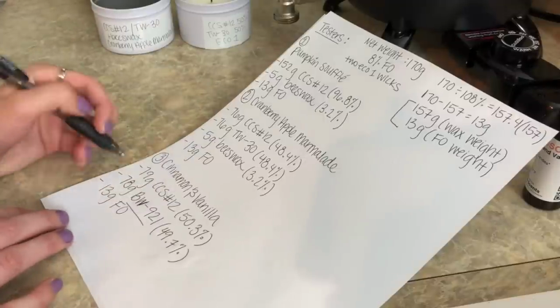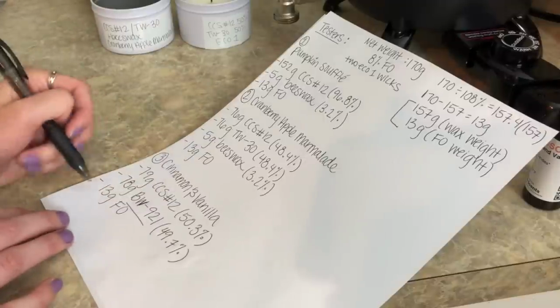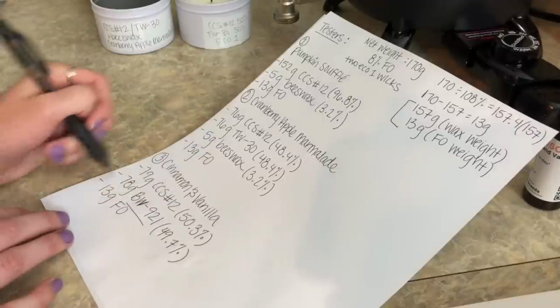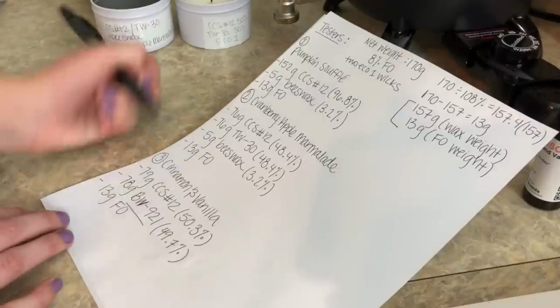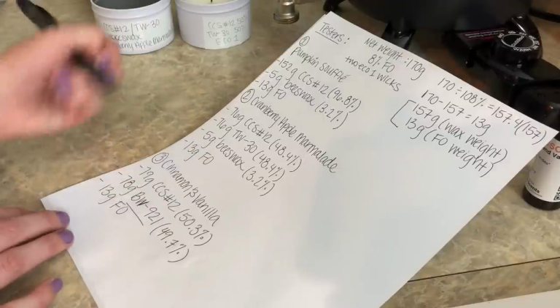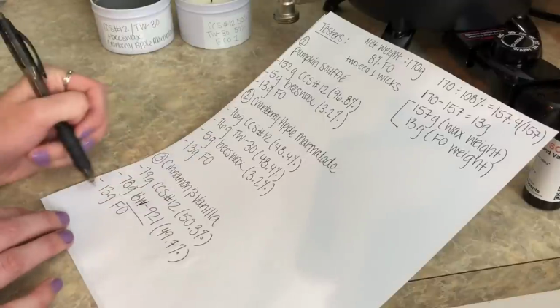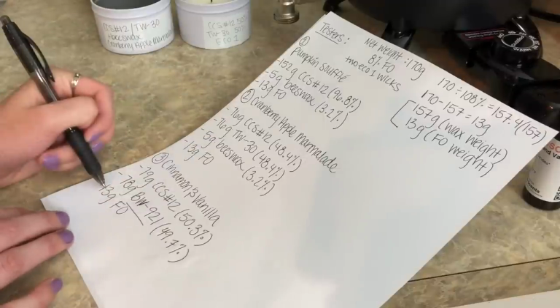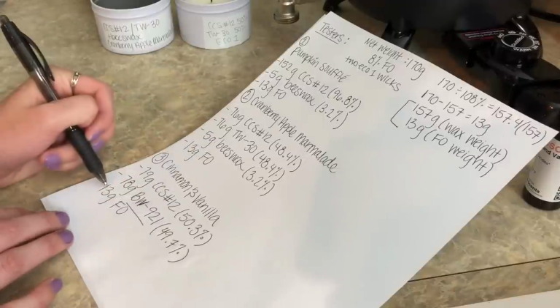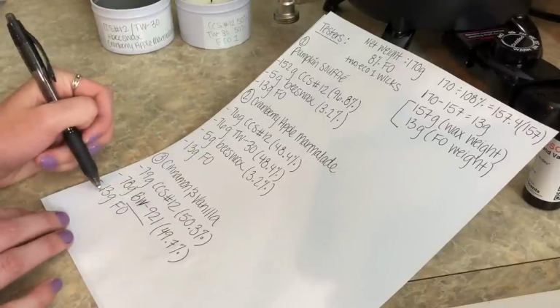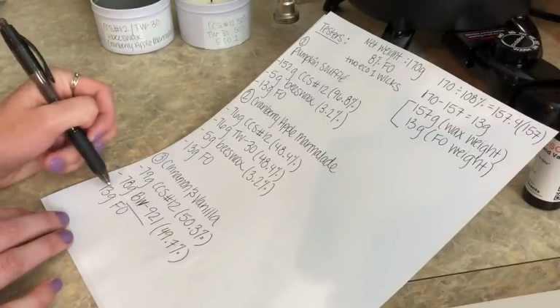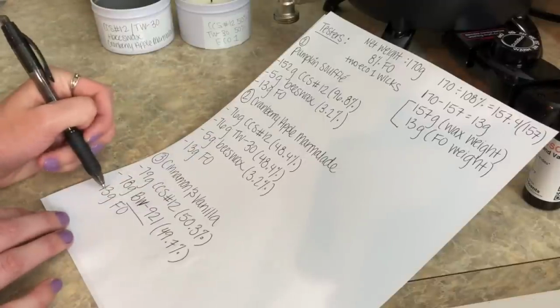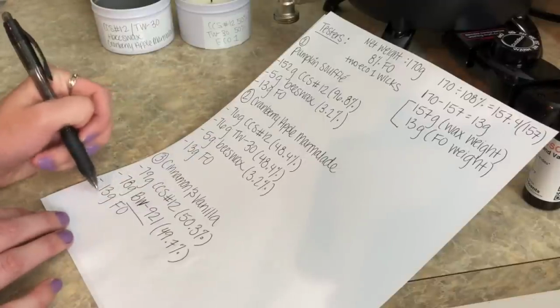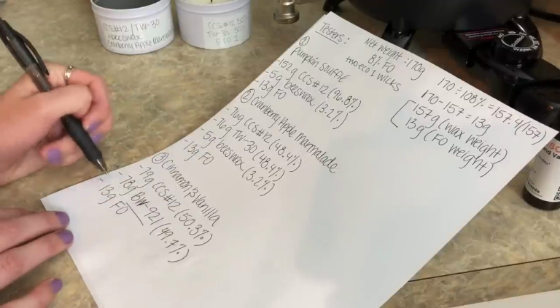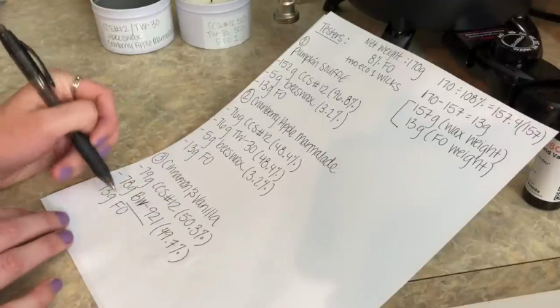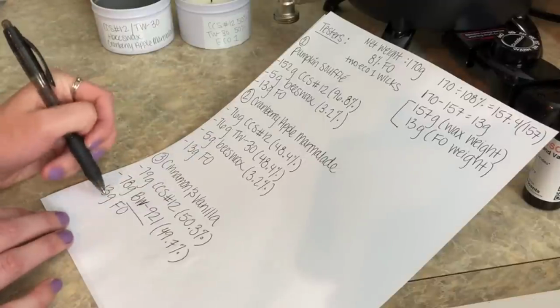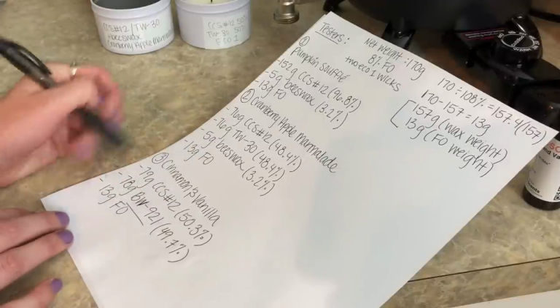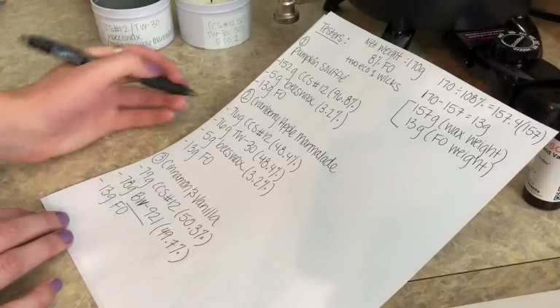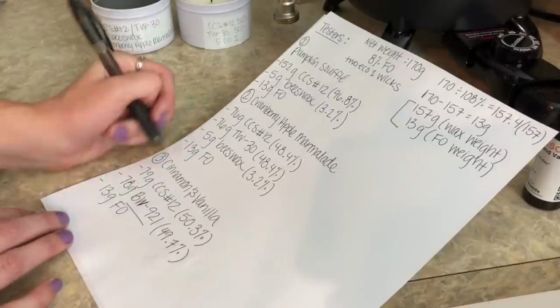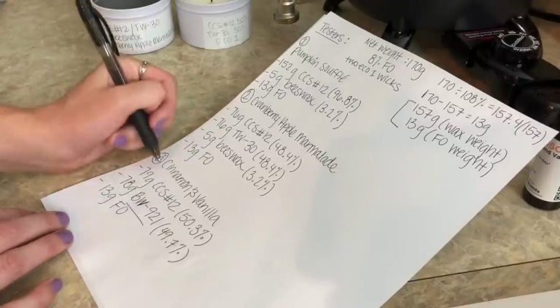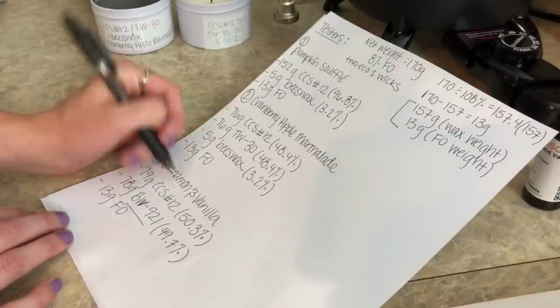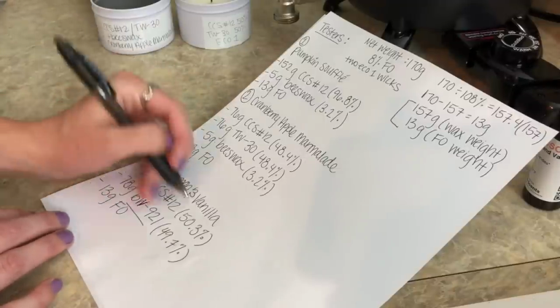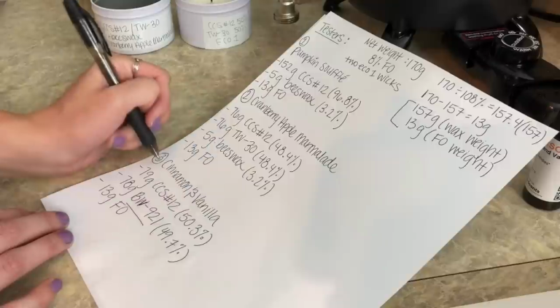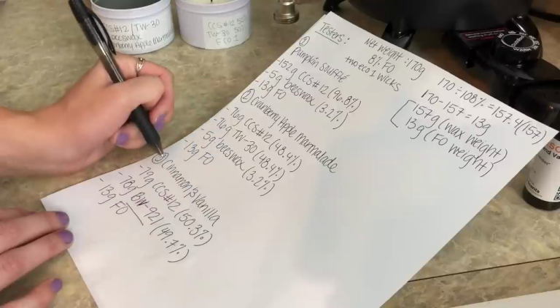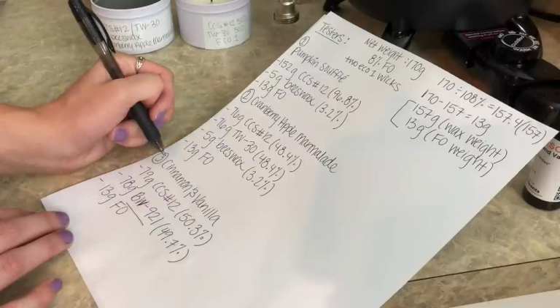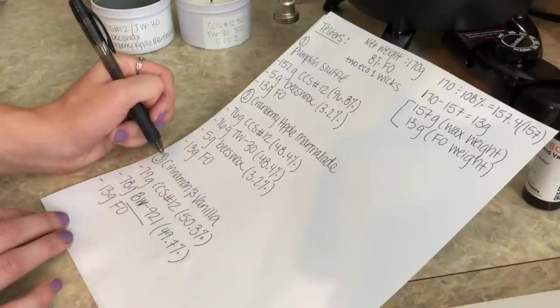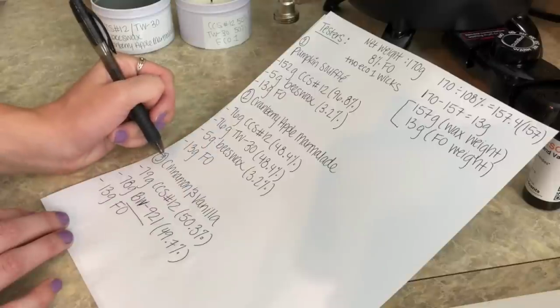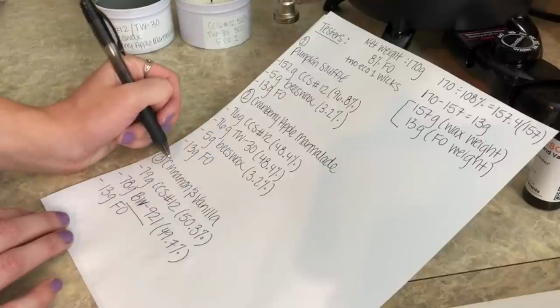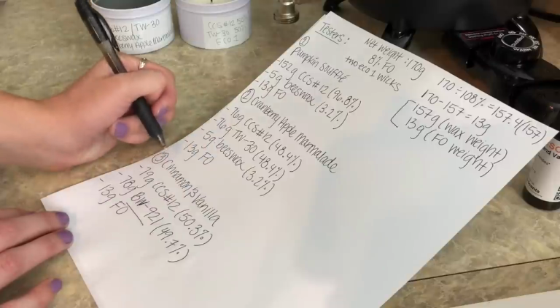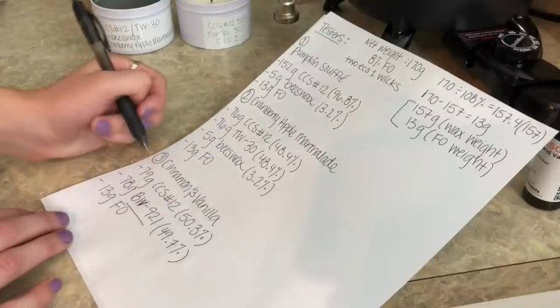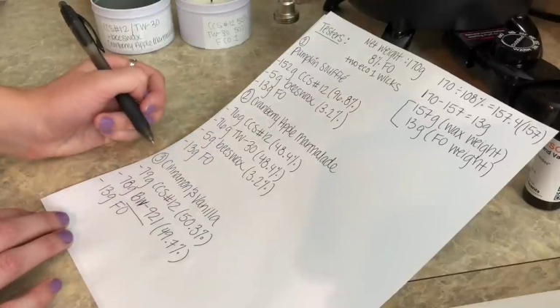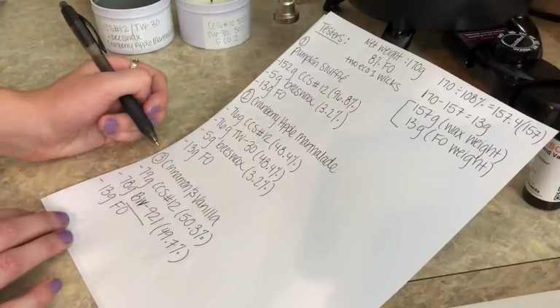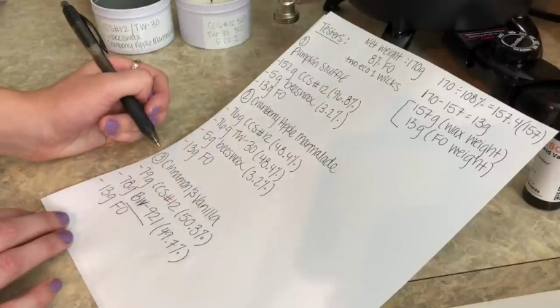And then again at the end, just 13 grams of the cinnamon and vanilla fragrance oil.